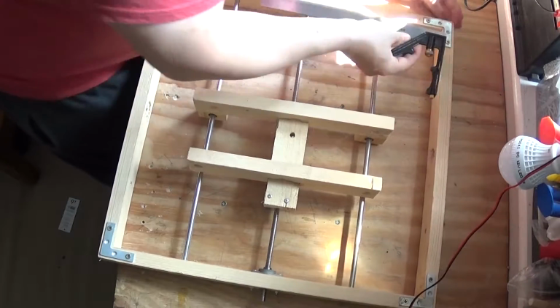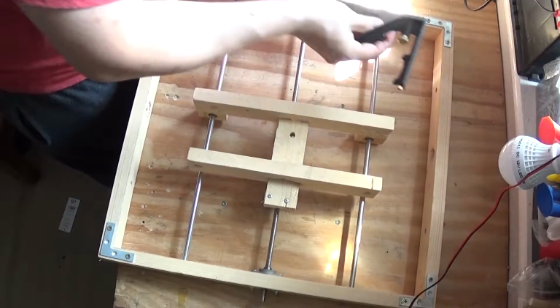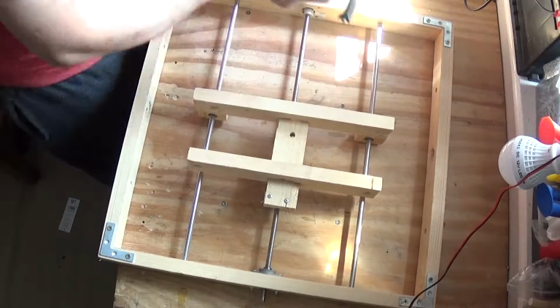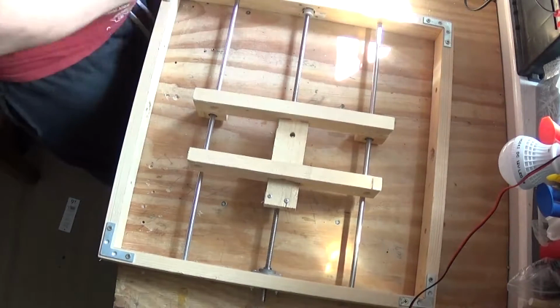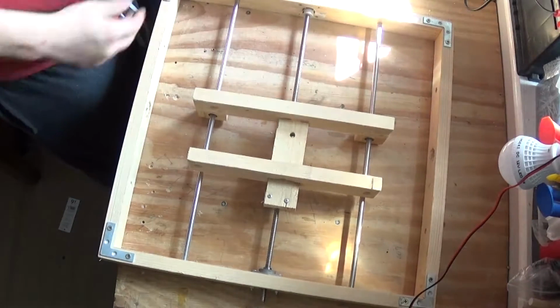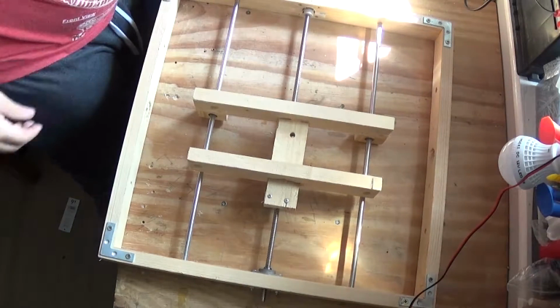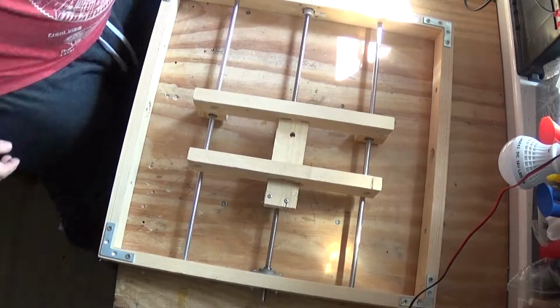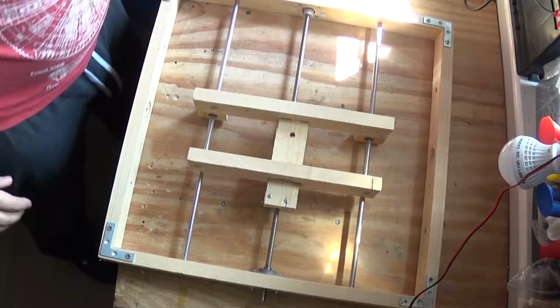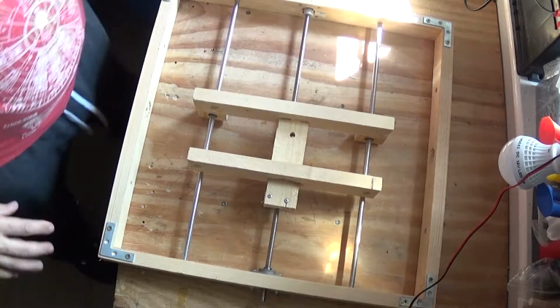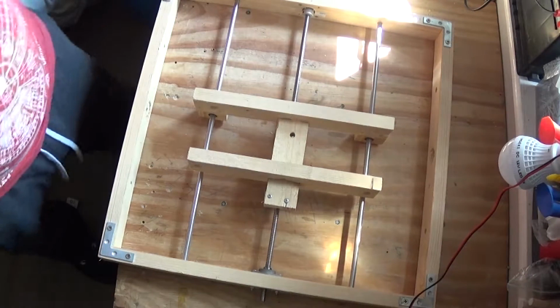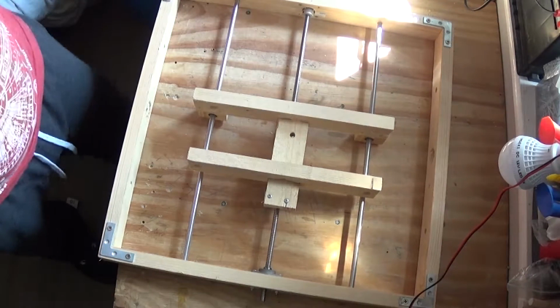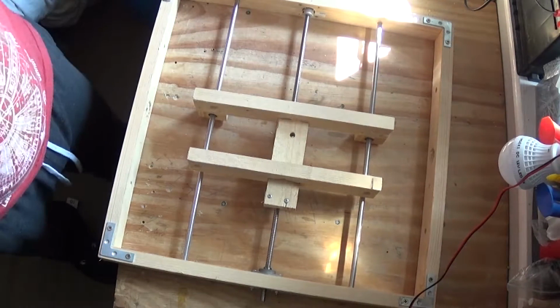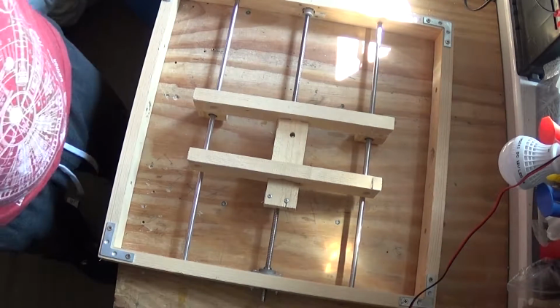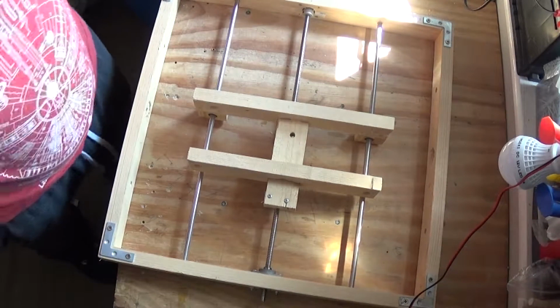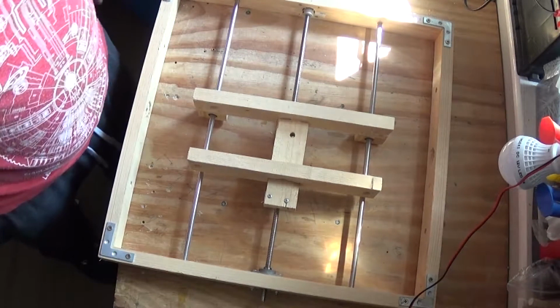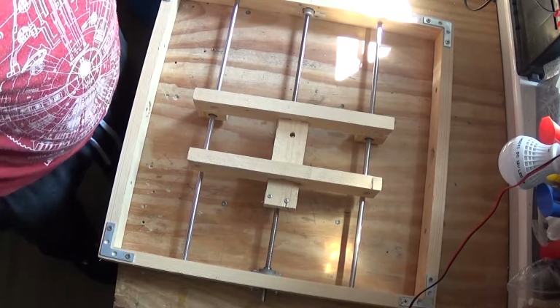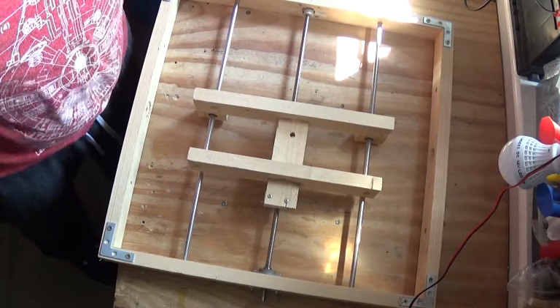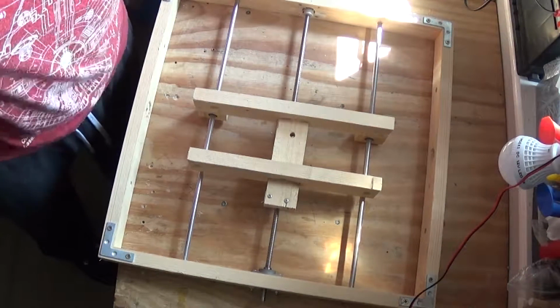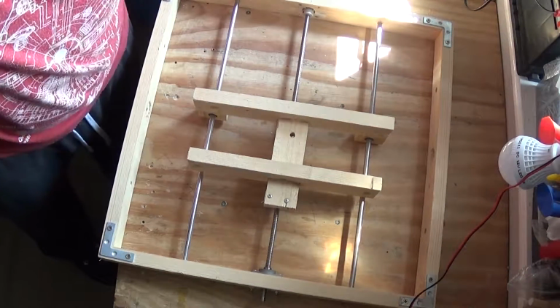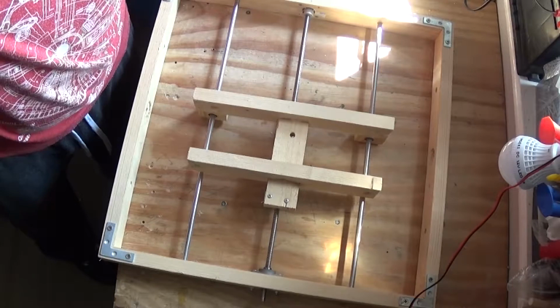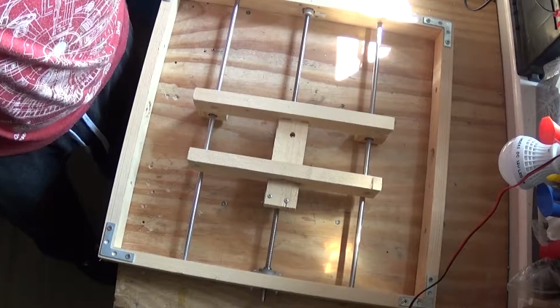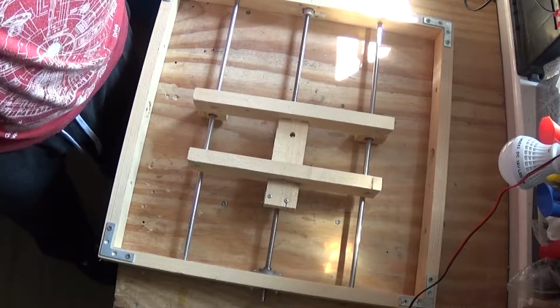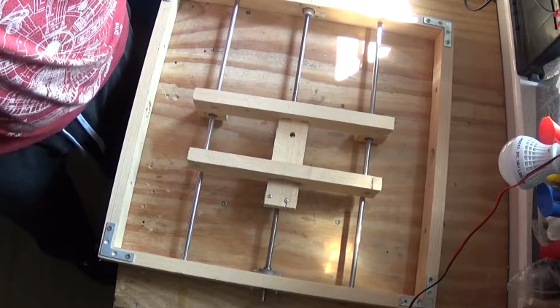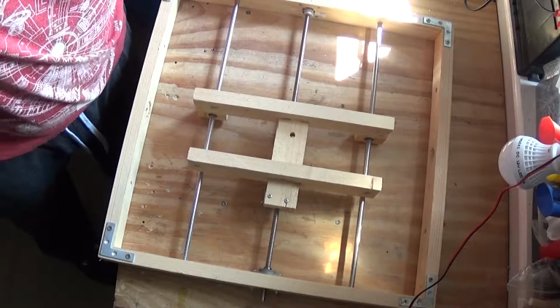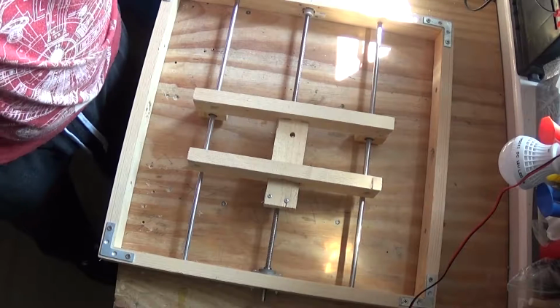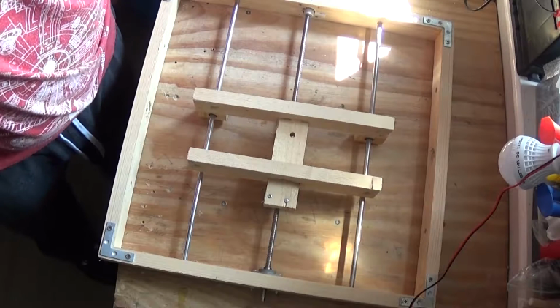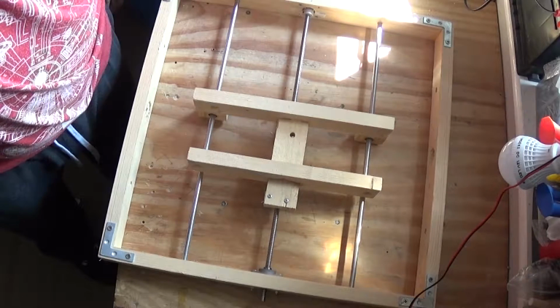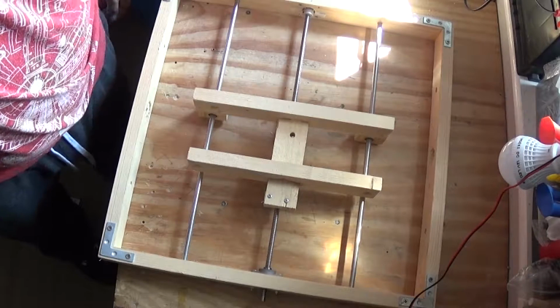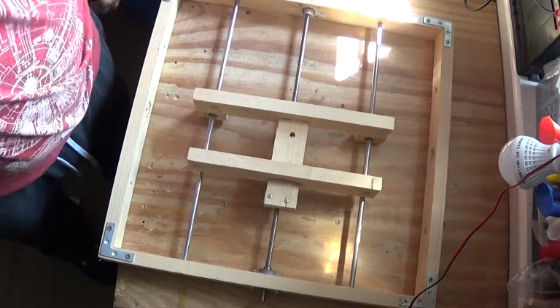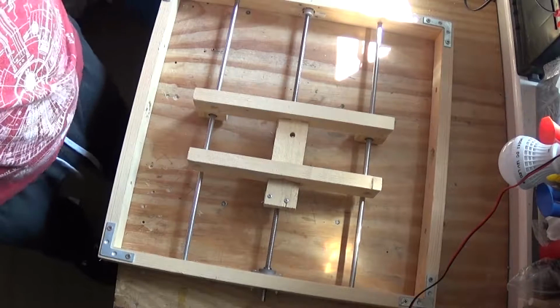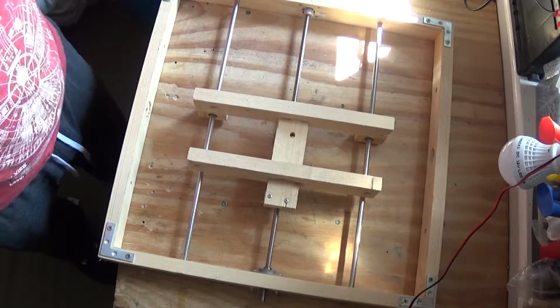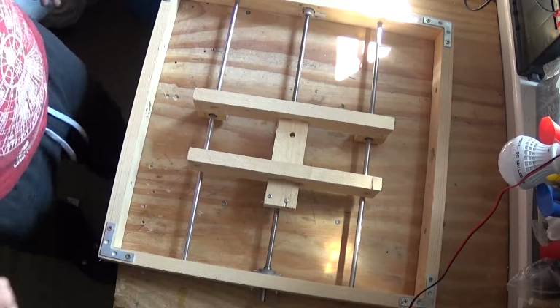Now I'm going to remake it all, remake it from the start. So let's take this apart first.